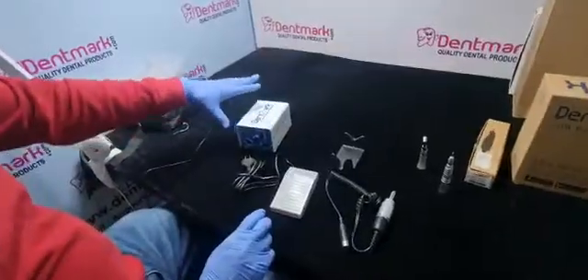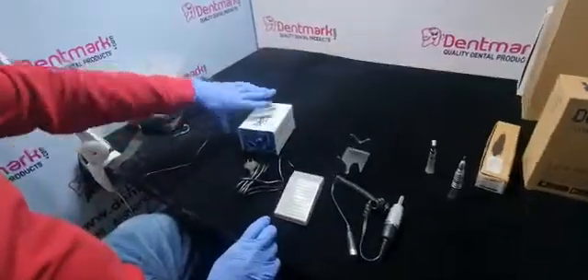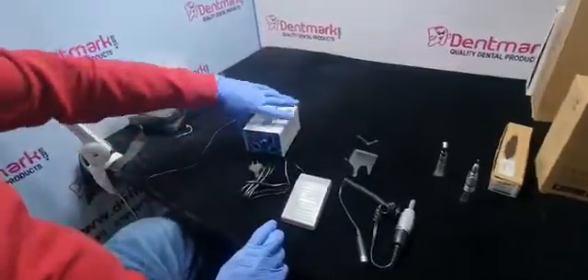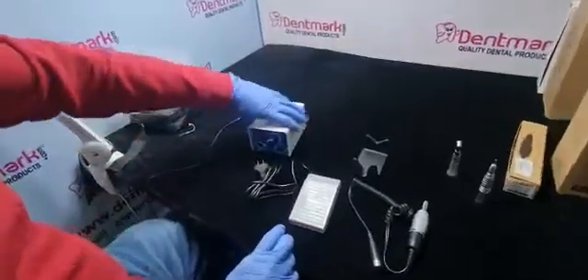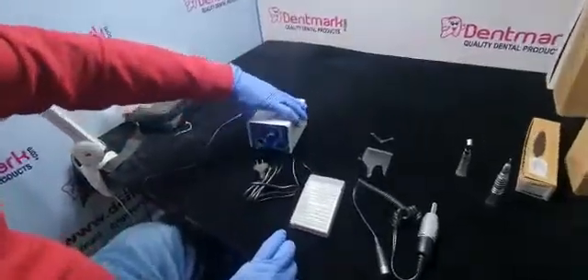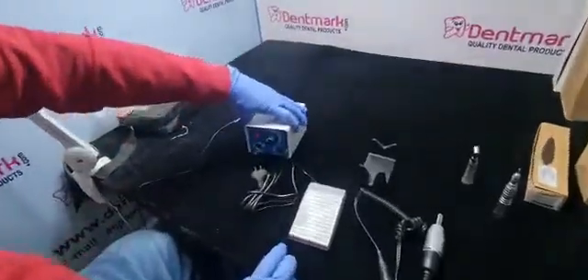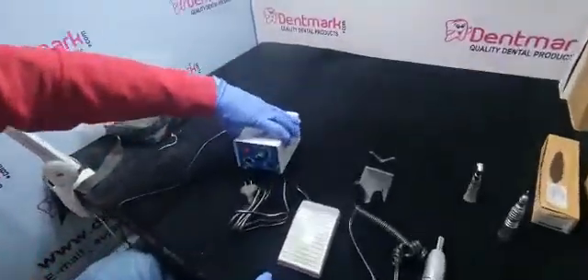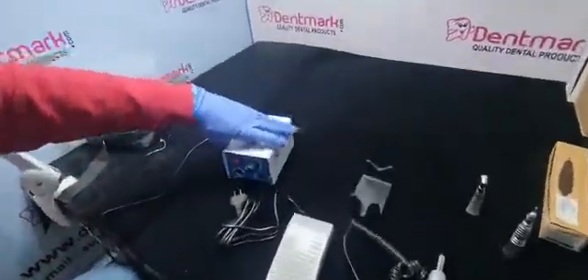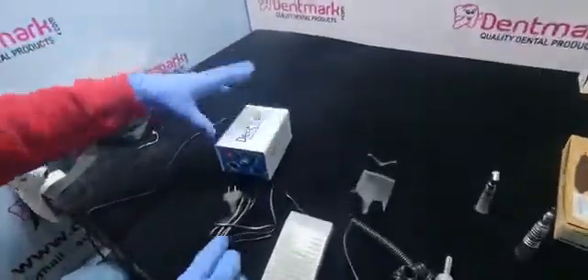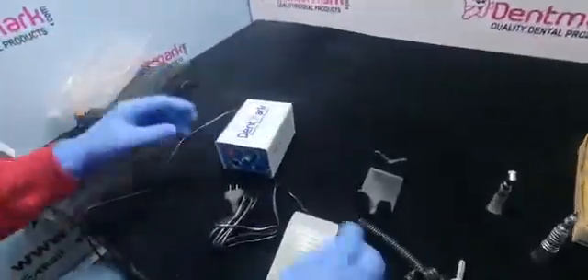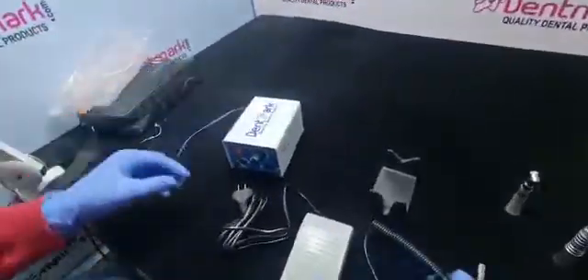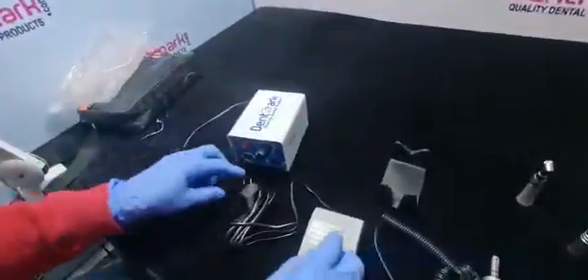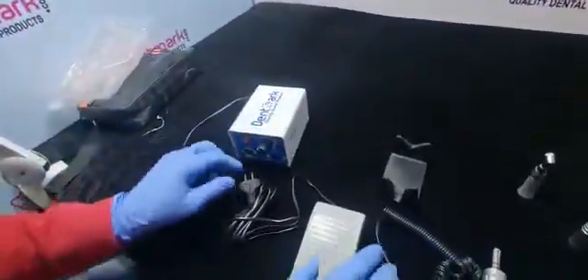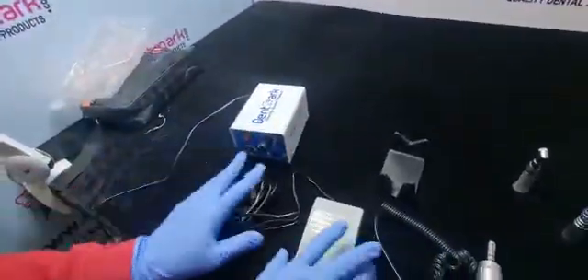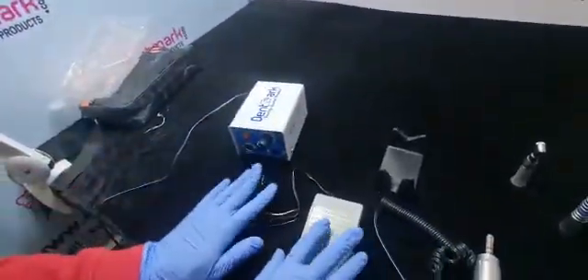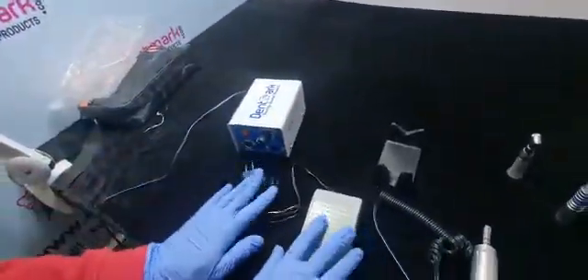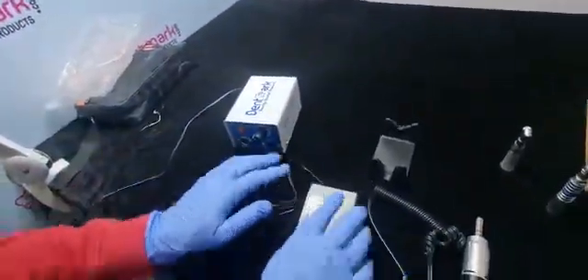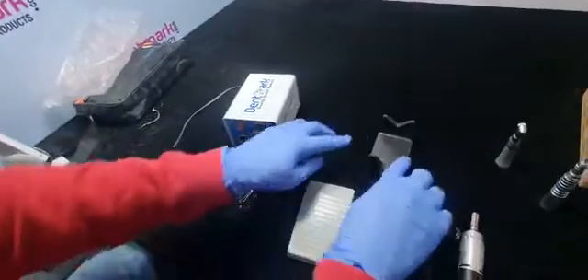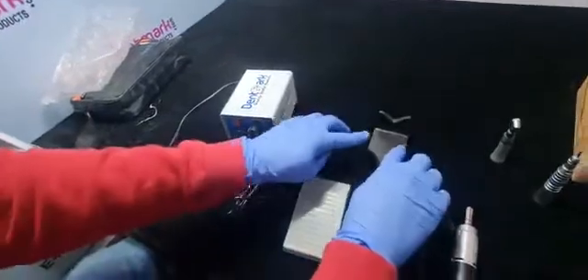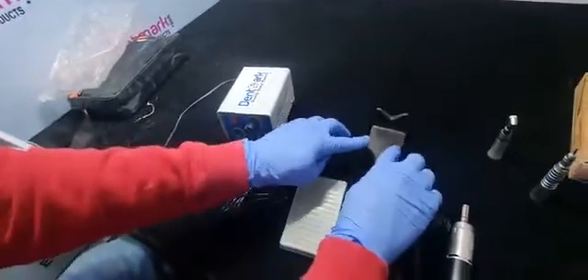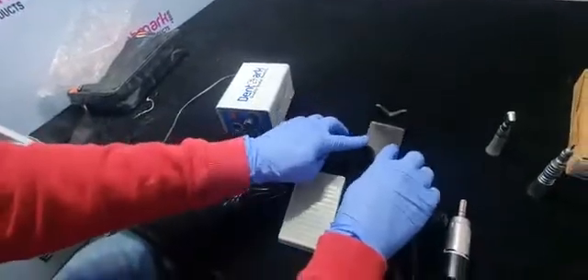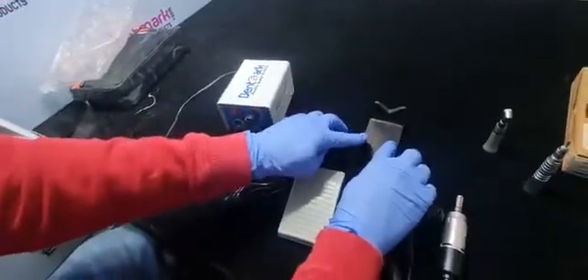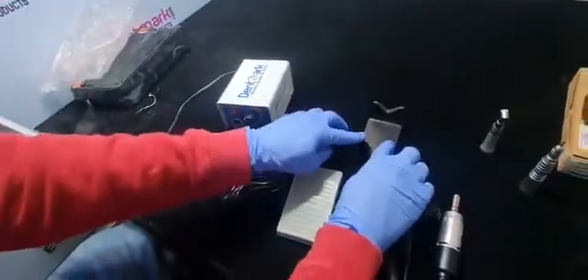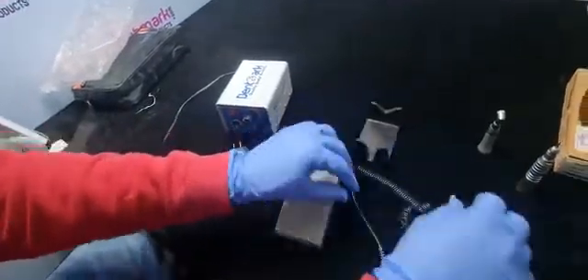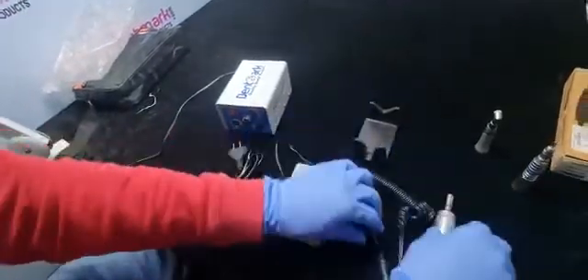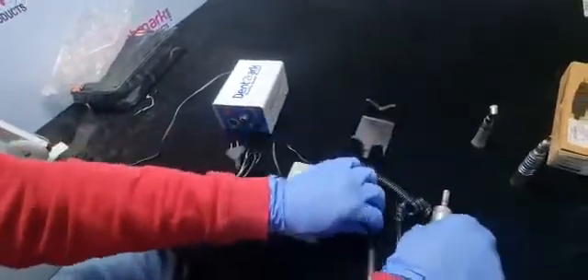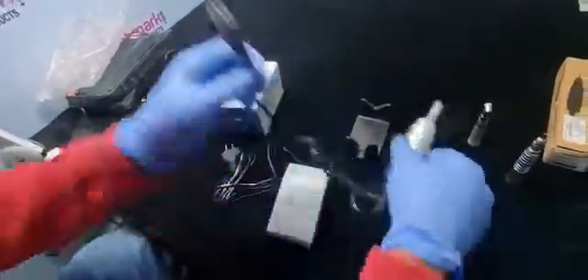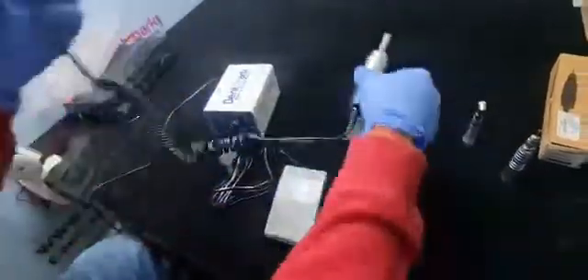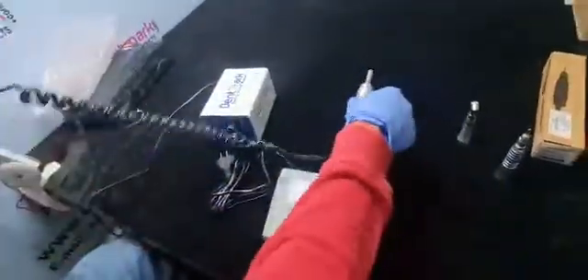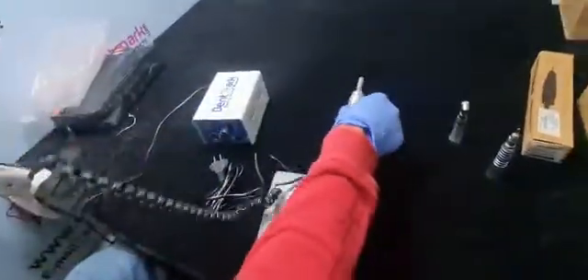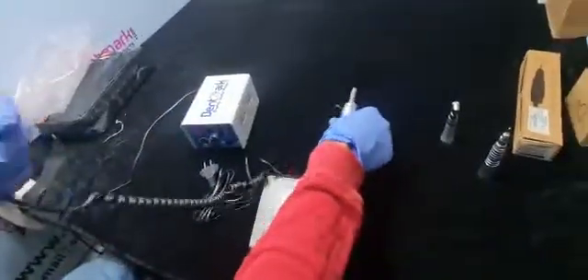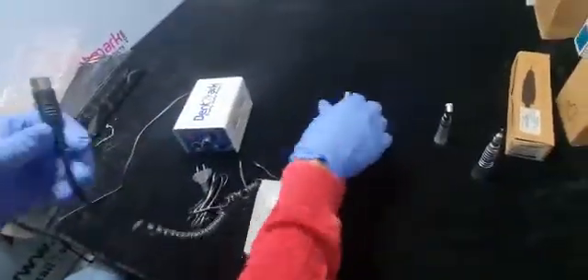This is the control box, this is the foot control, and this is the stand. I will show you the connection.